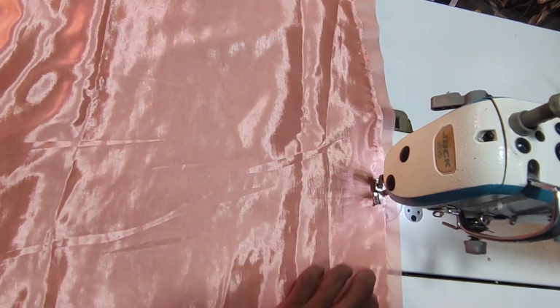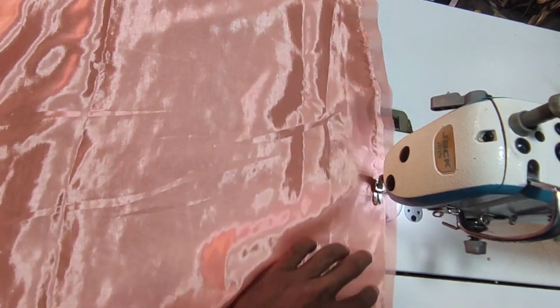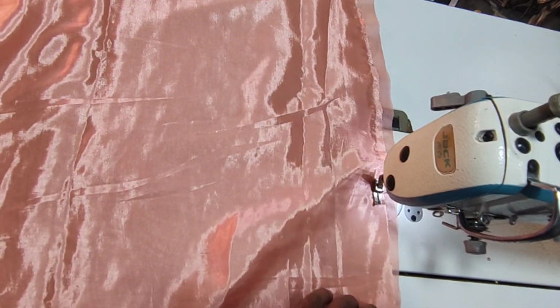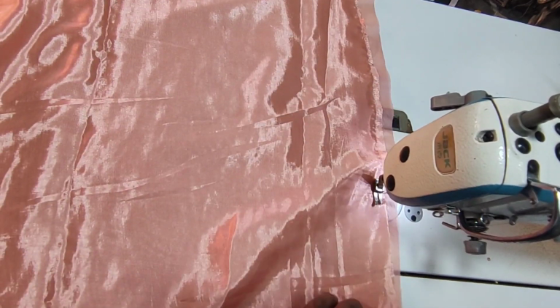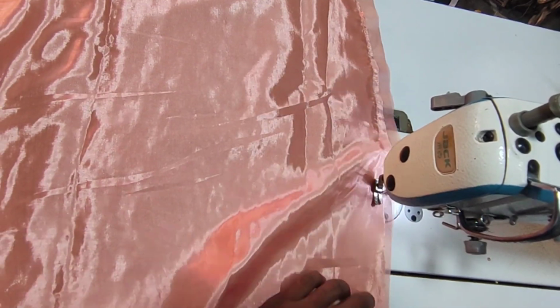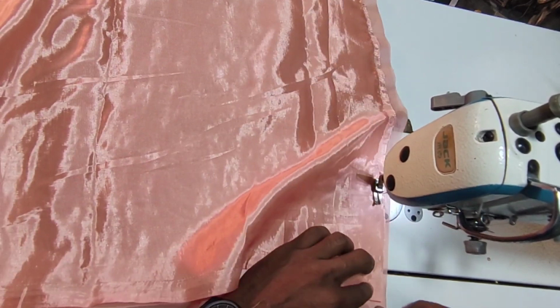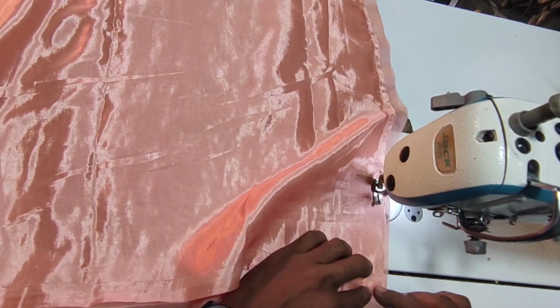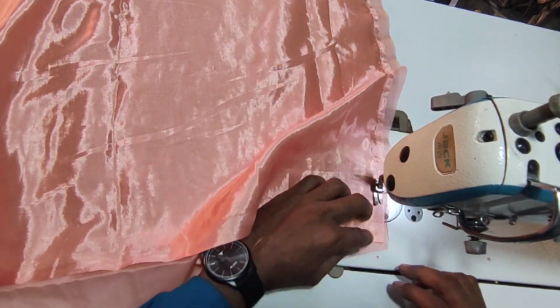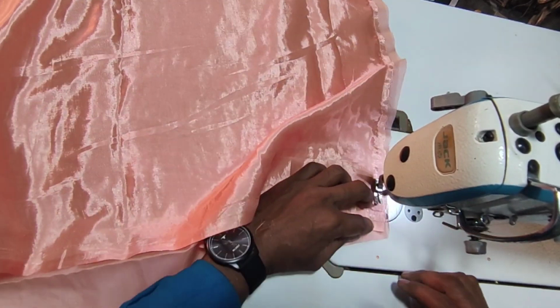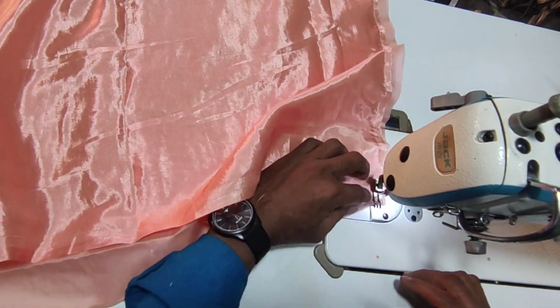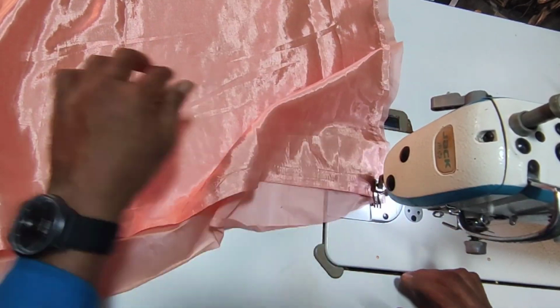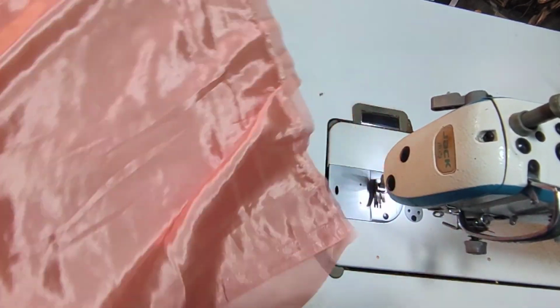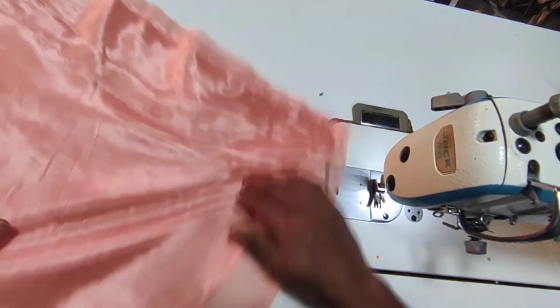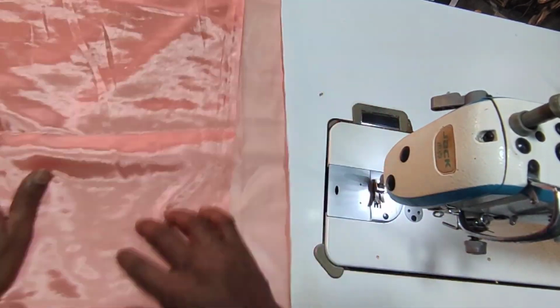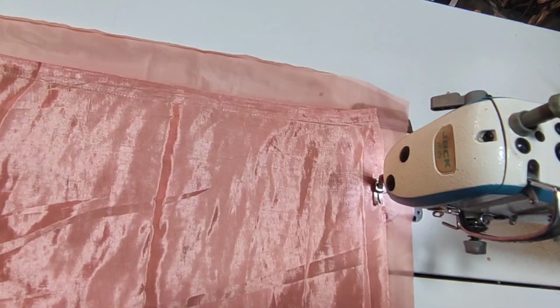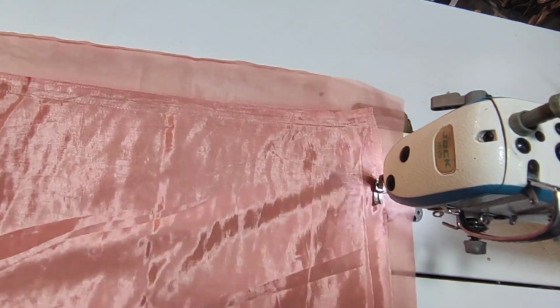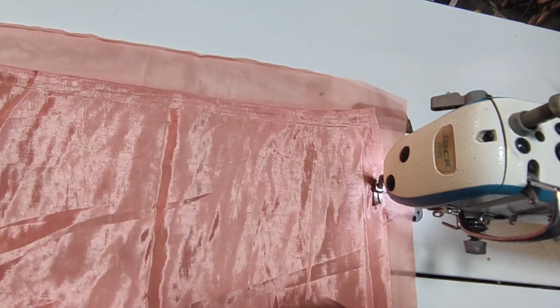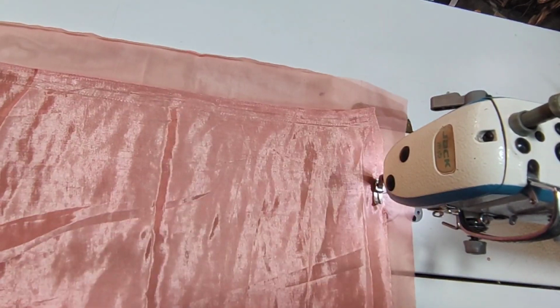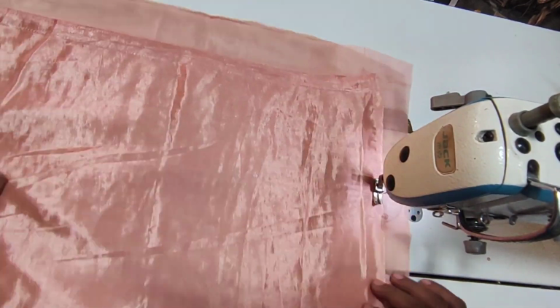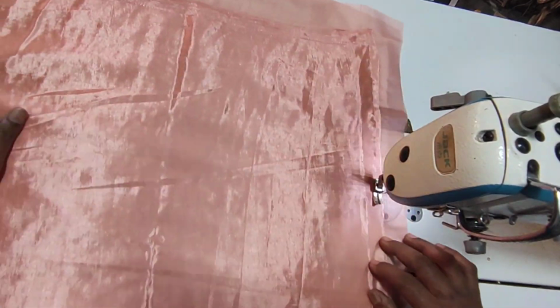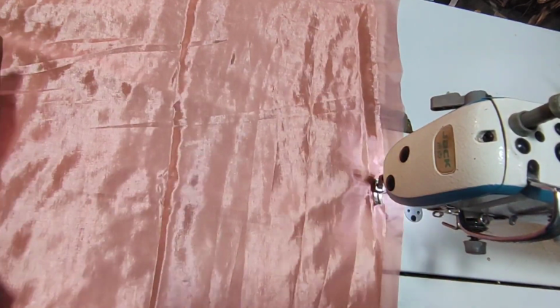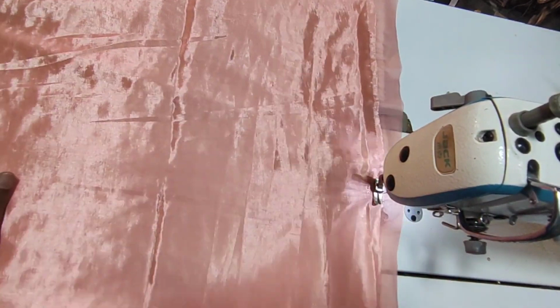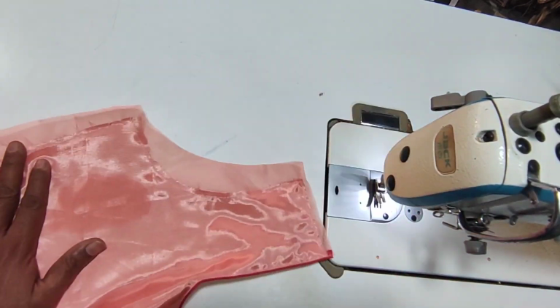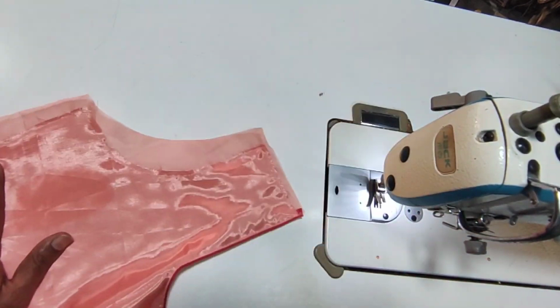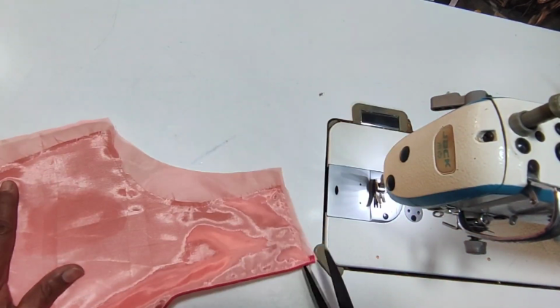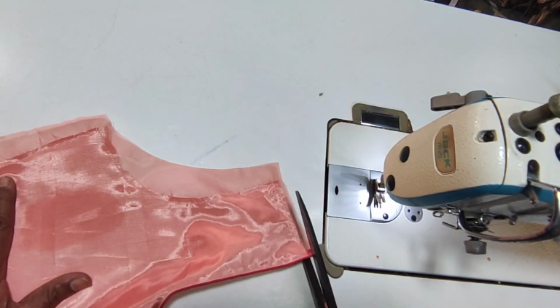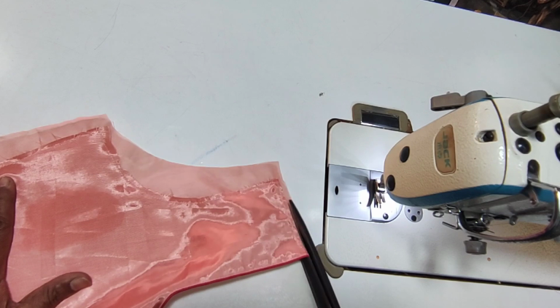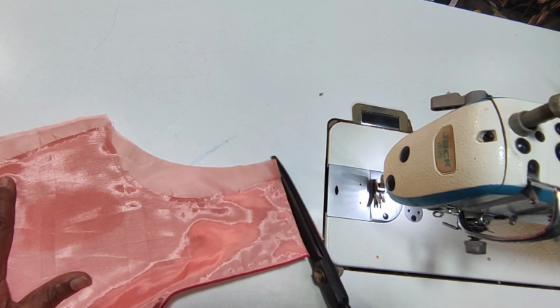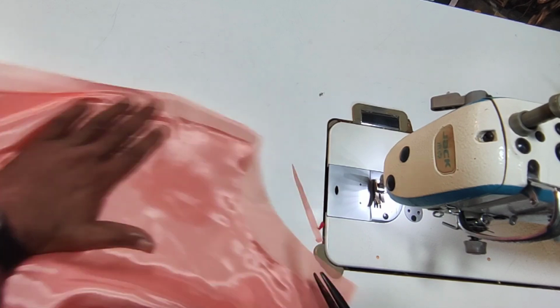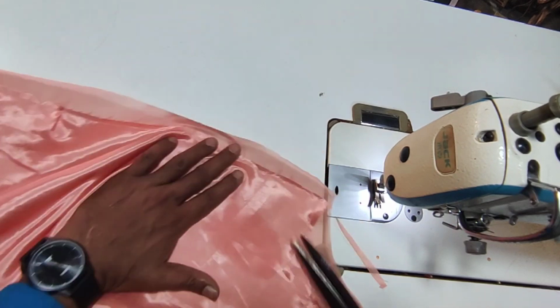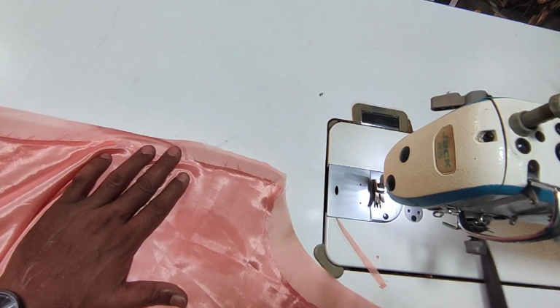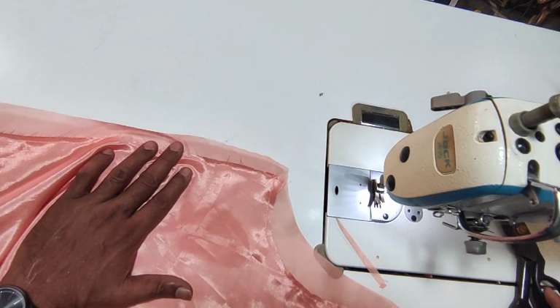This is the back side. I am going to cut the hands.